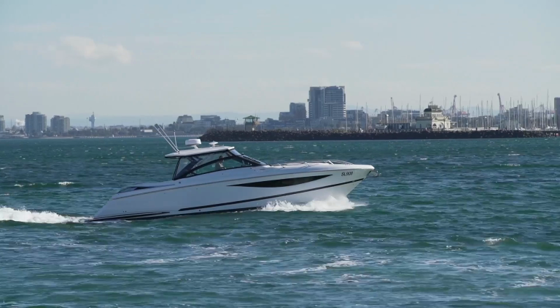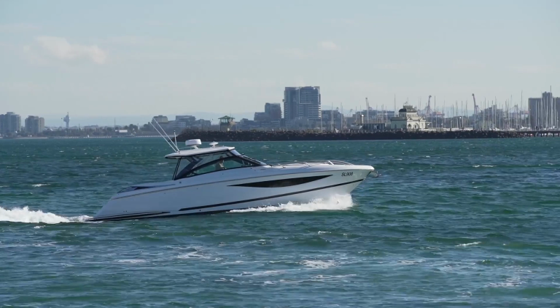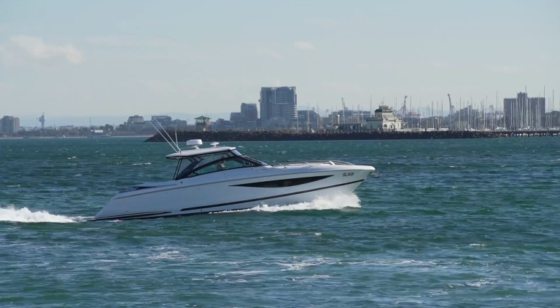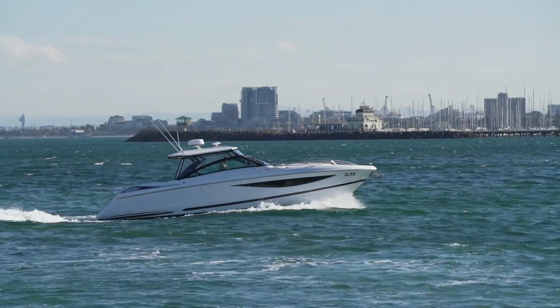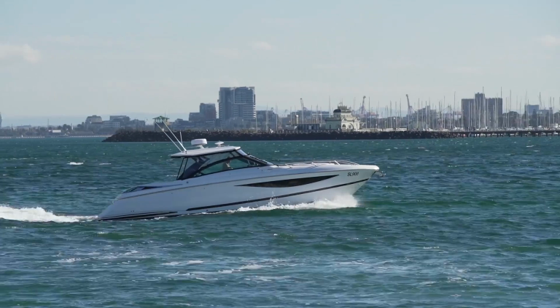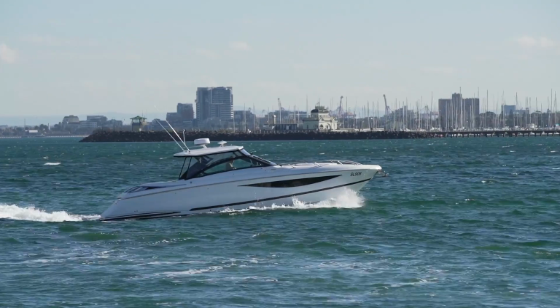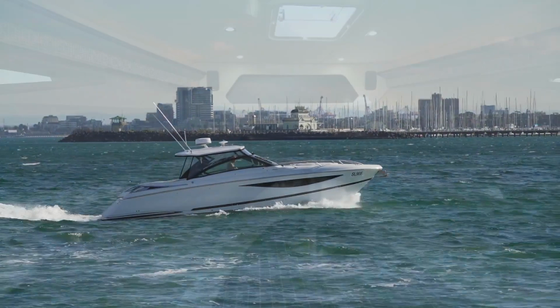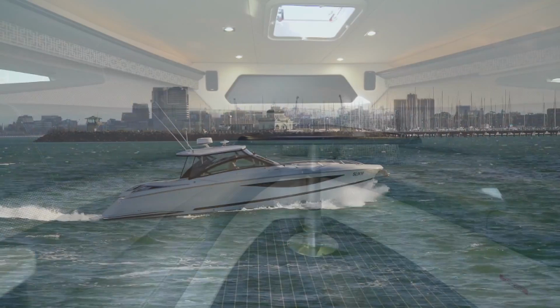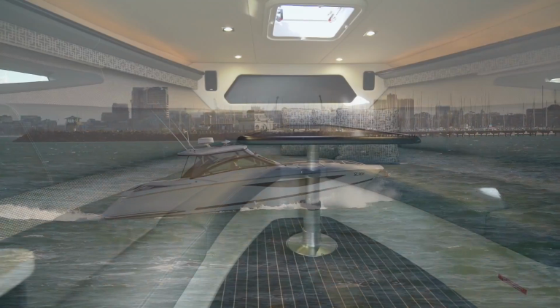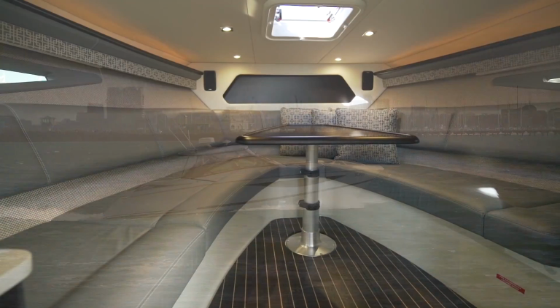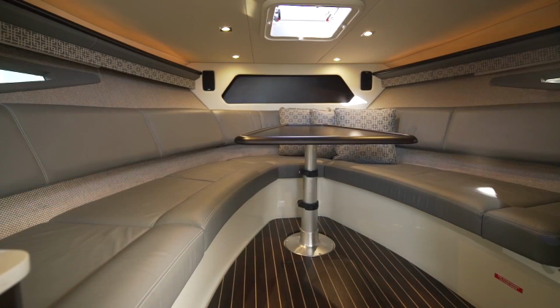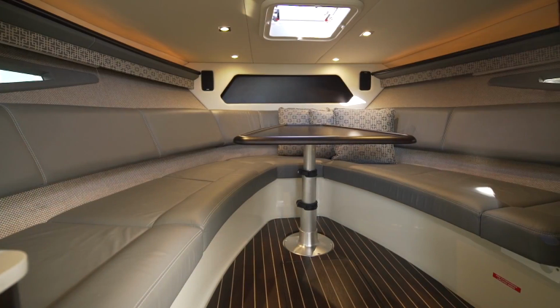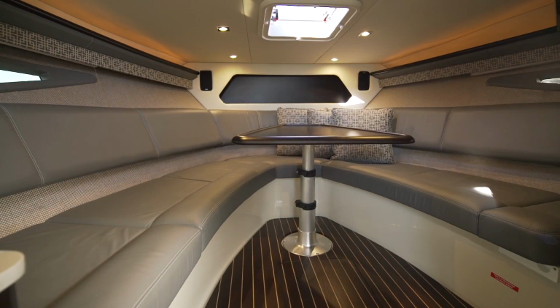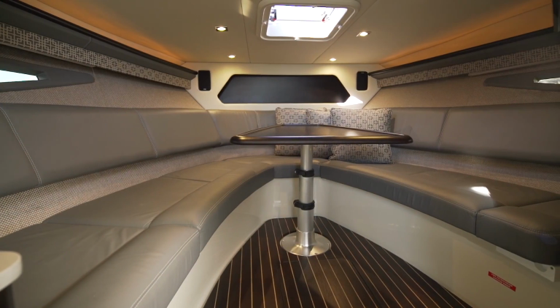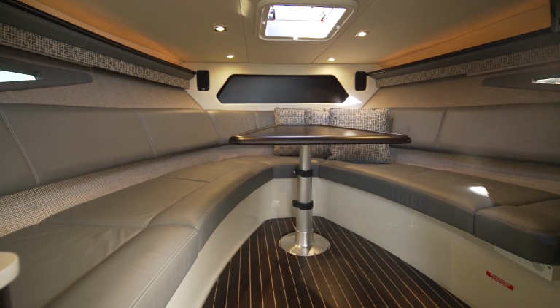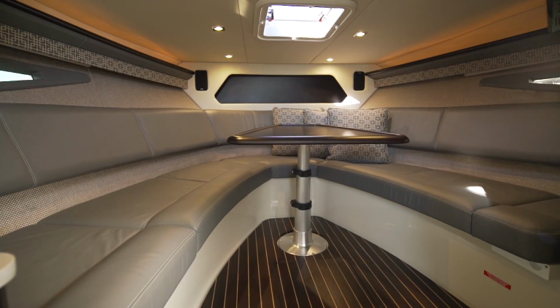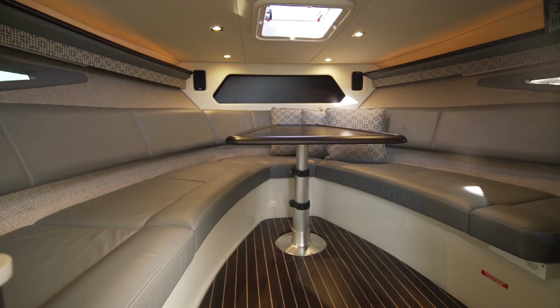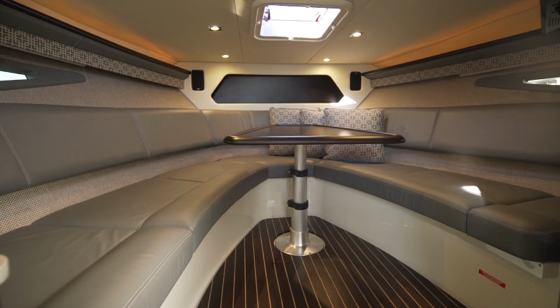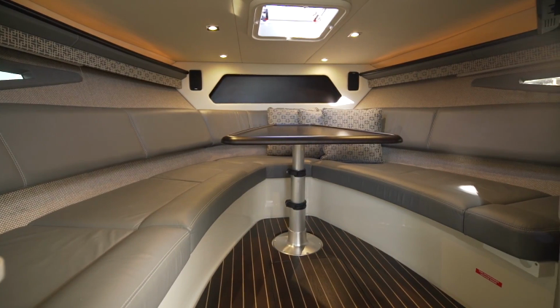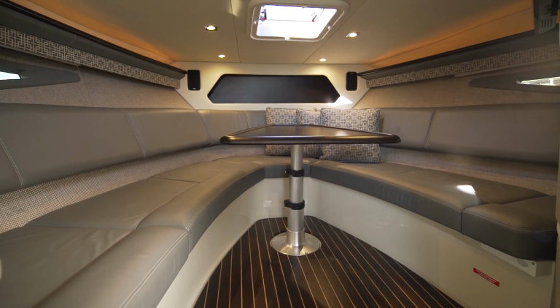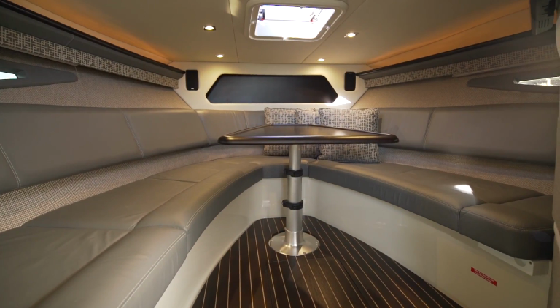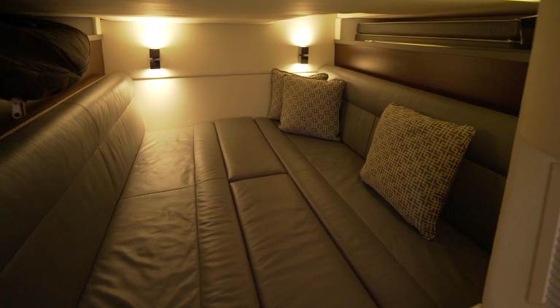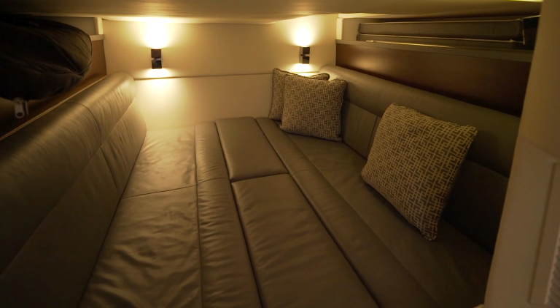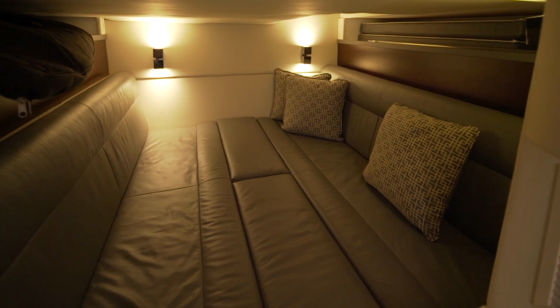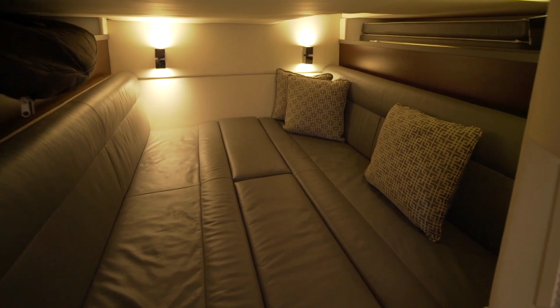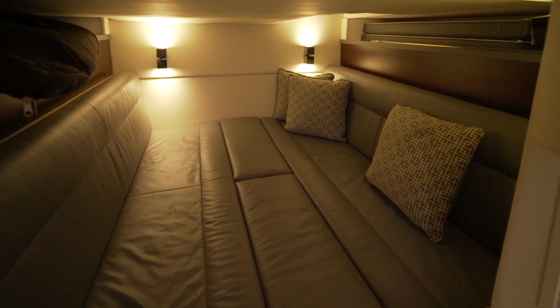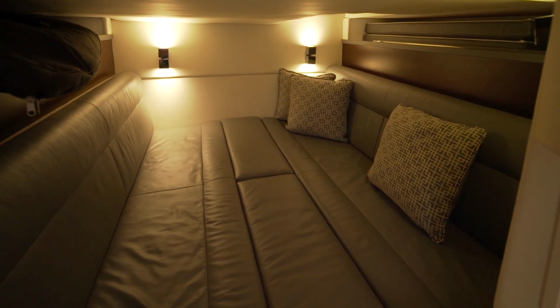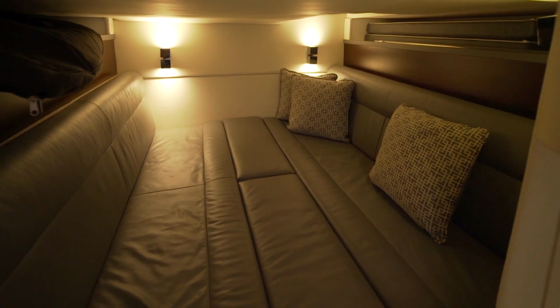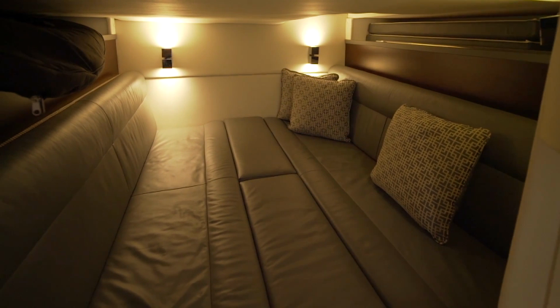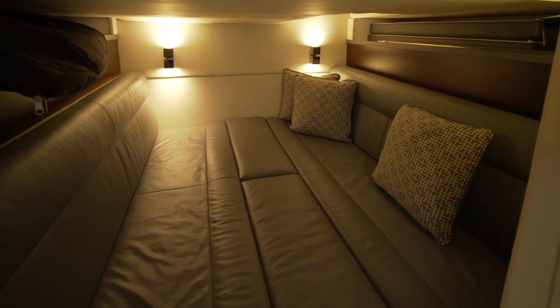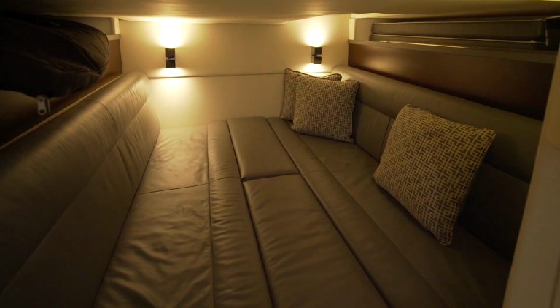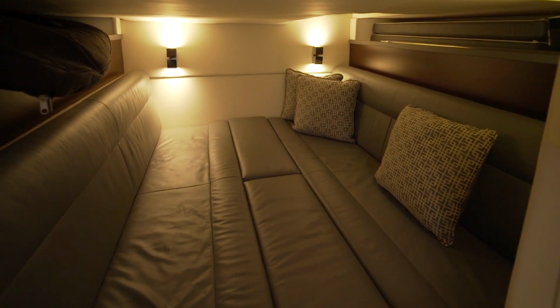Powered by twin Volvo D6 400 horsepower diesels and joystick control, it has both performance and economy.